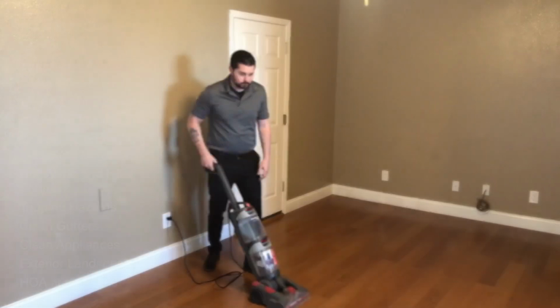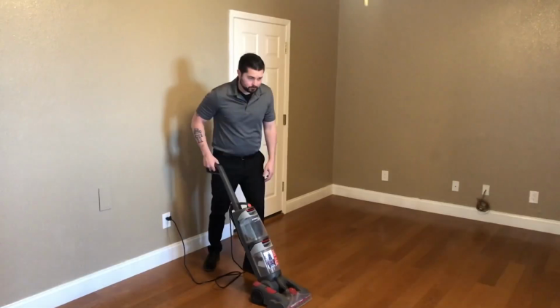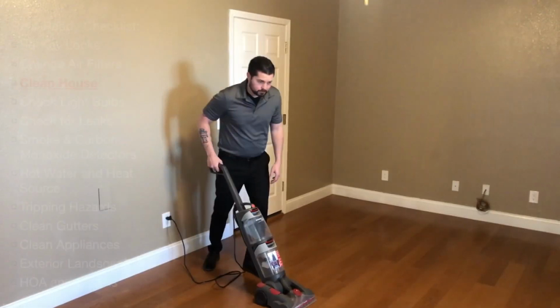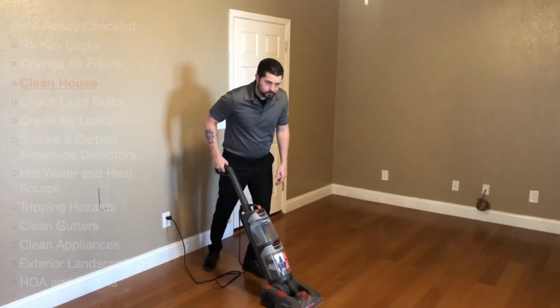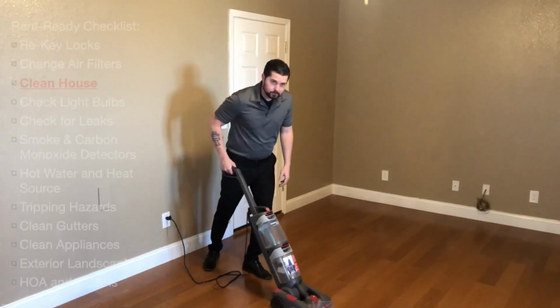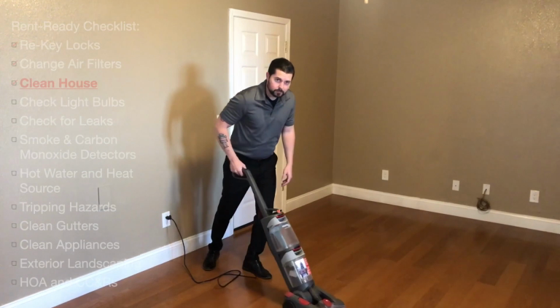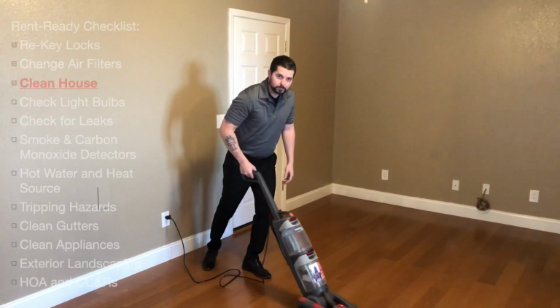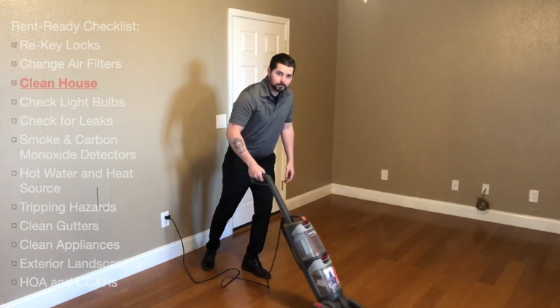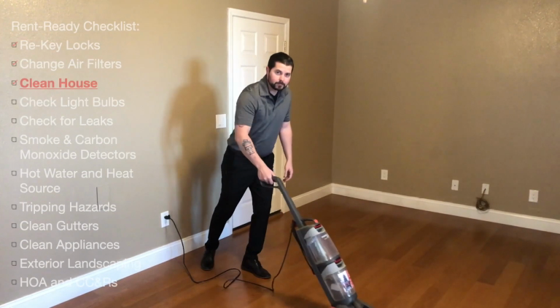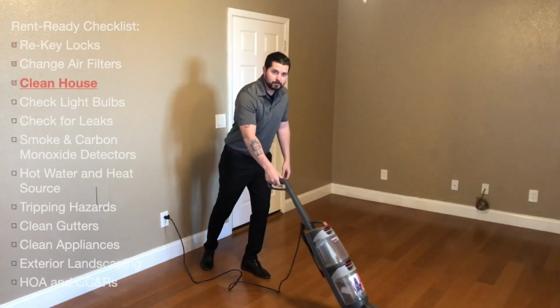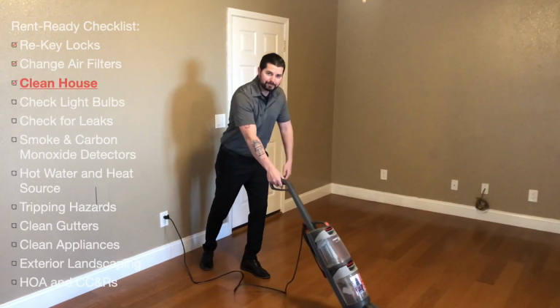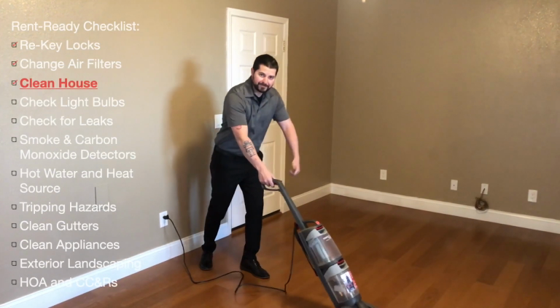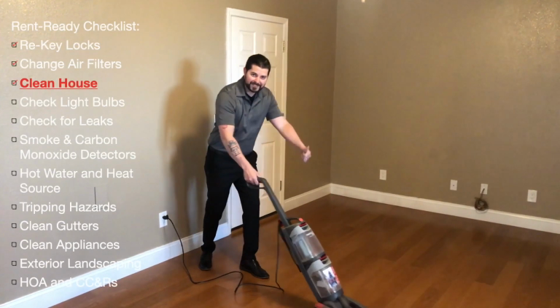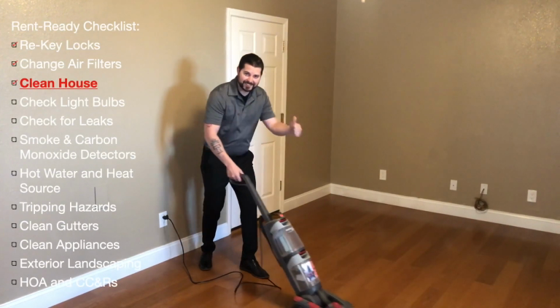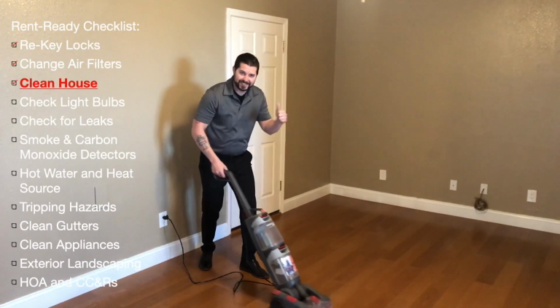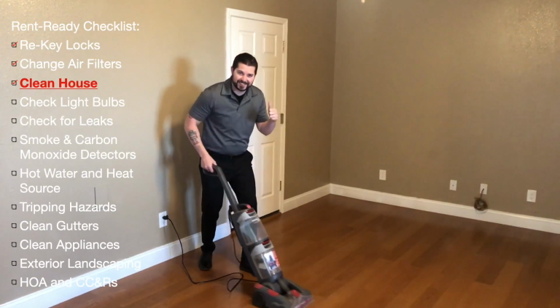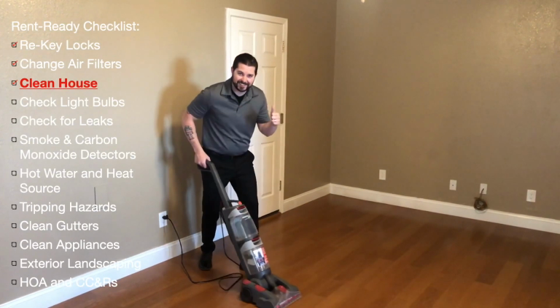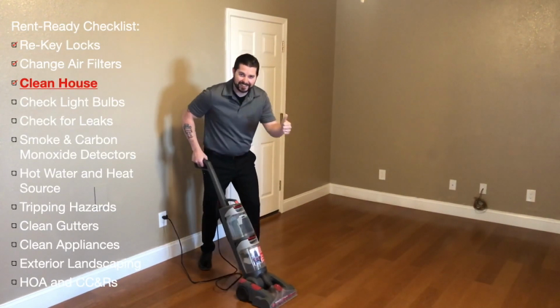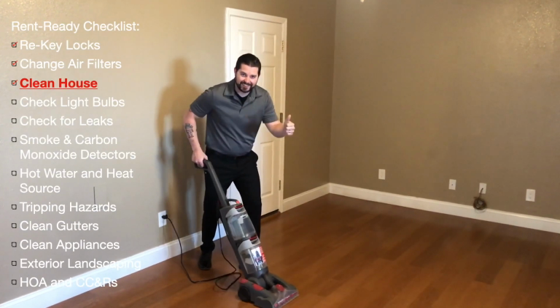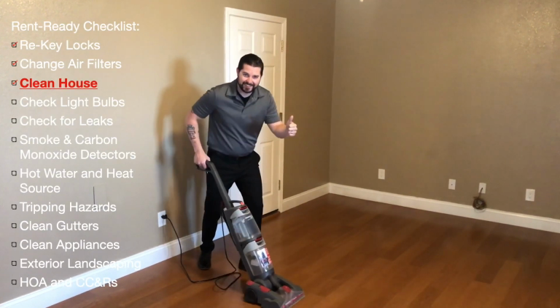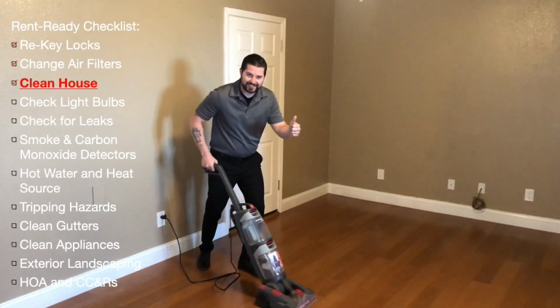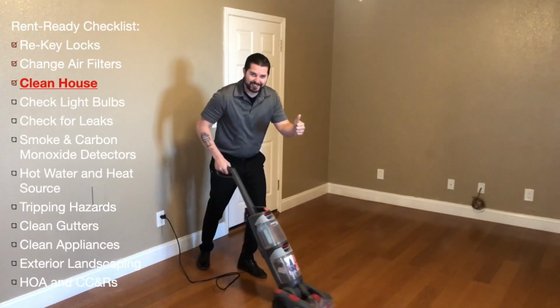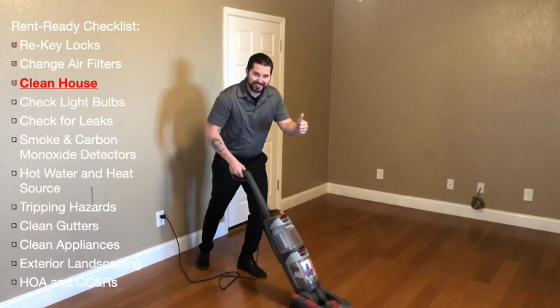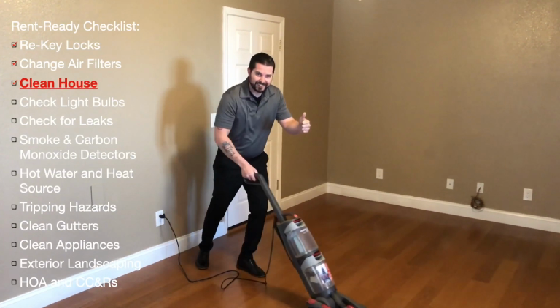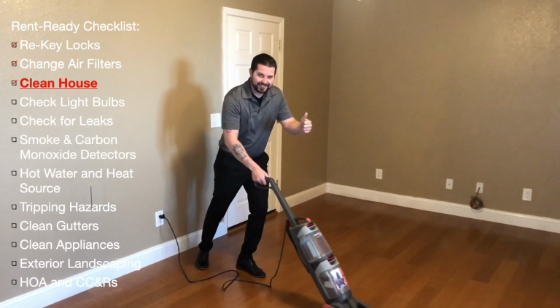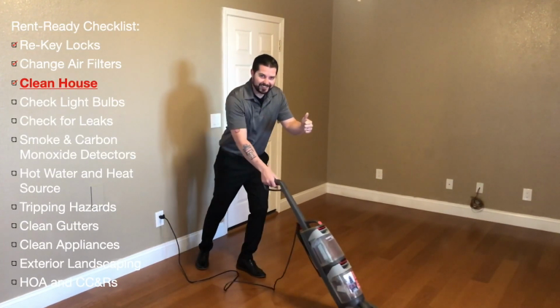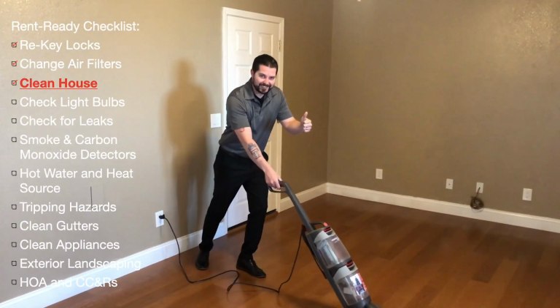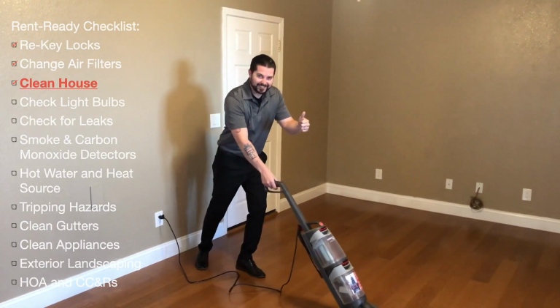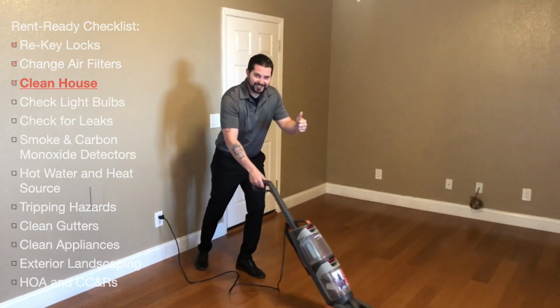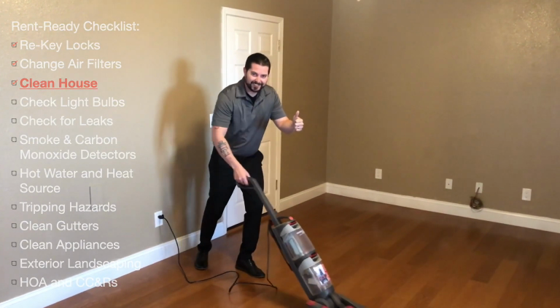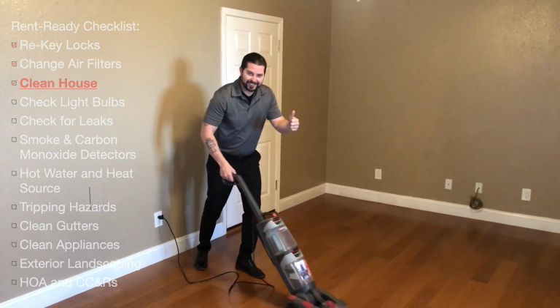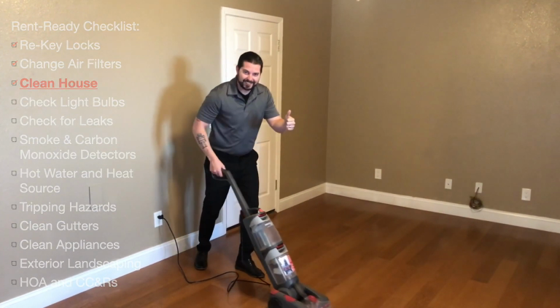A clean rental is more appealing to potential tenants and allows you to see the true condition of your home before tenants move in.